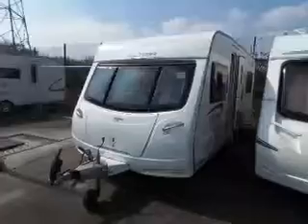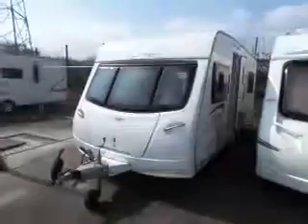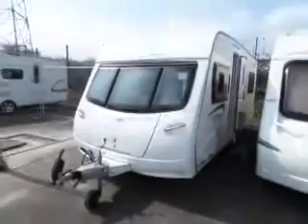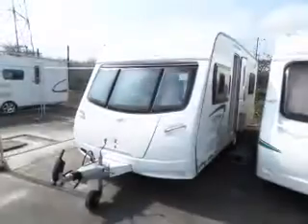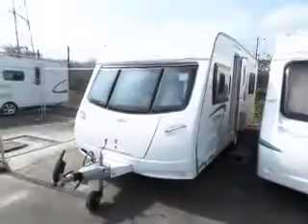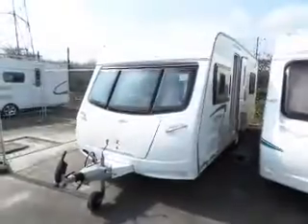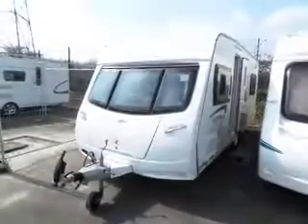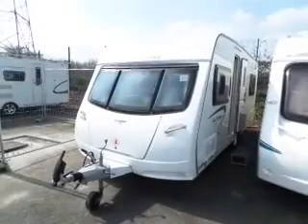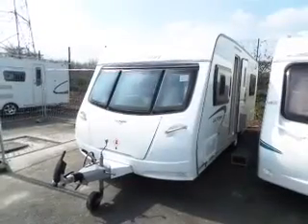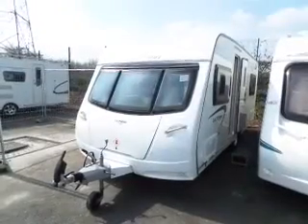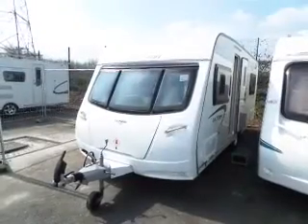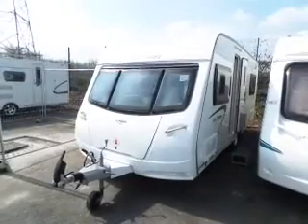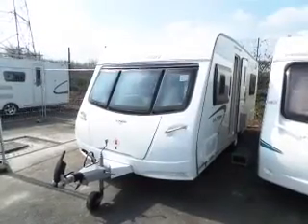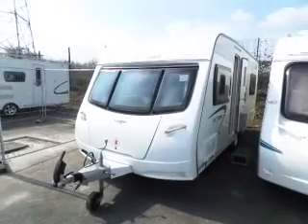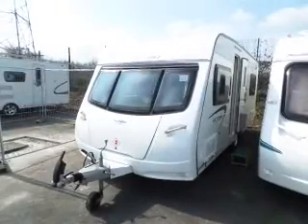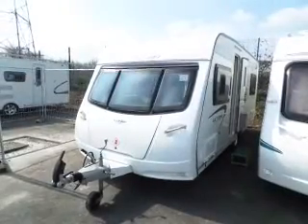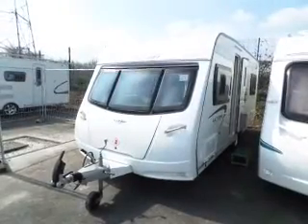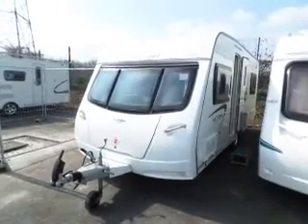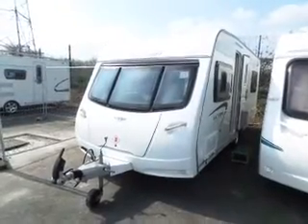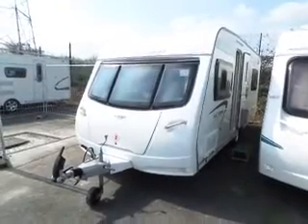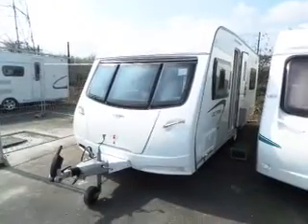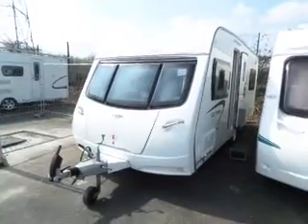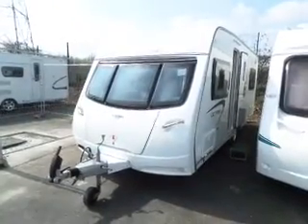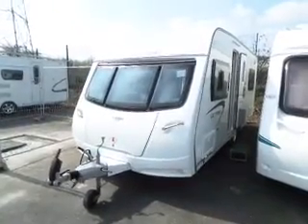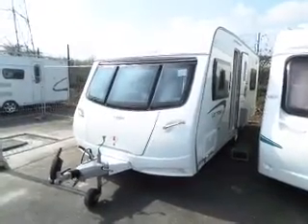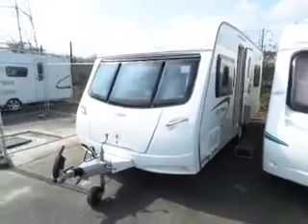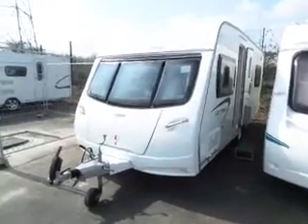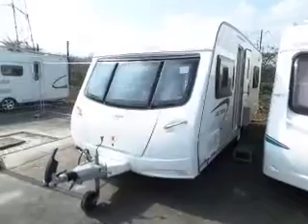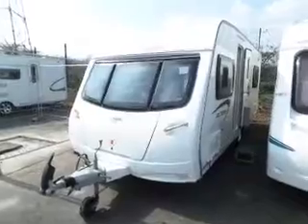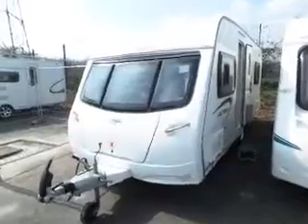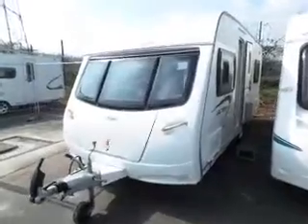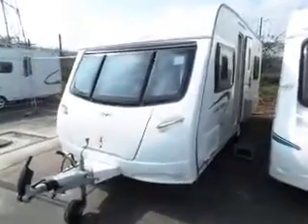Hi, here we have a 2012 Luna Ultima. Very nice van. Let's go and have a look inside.